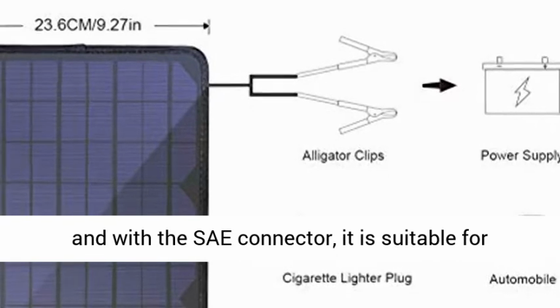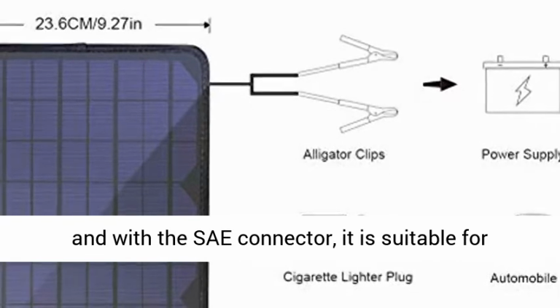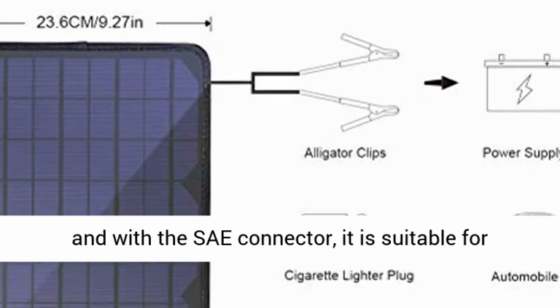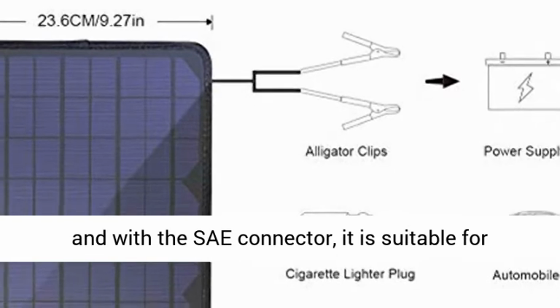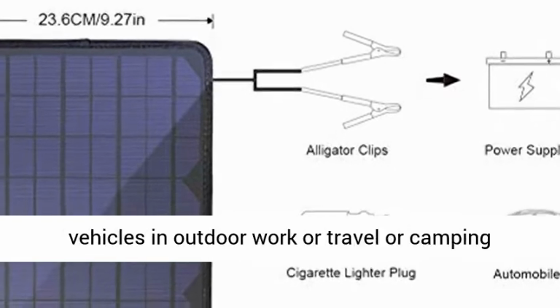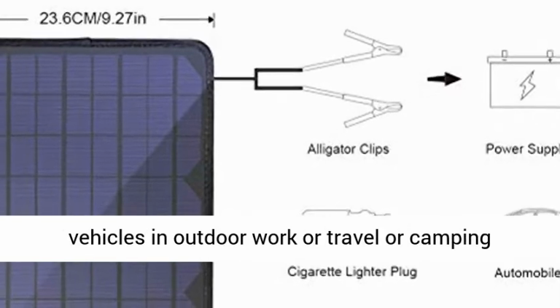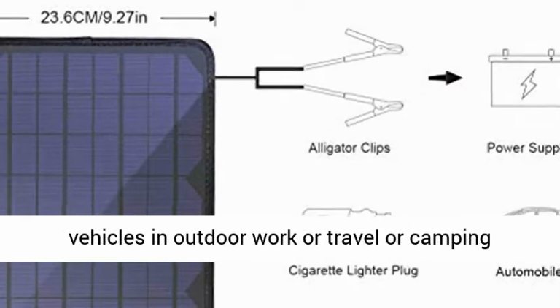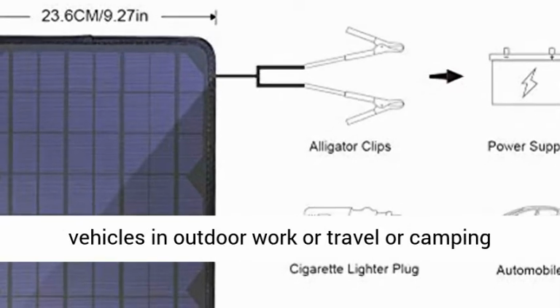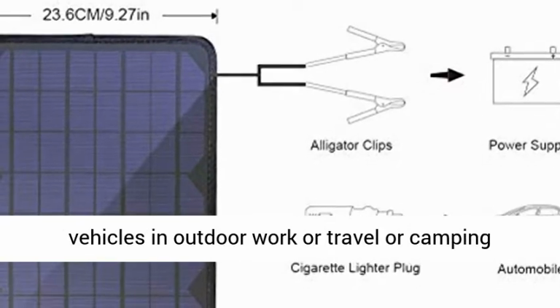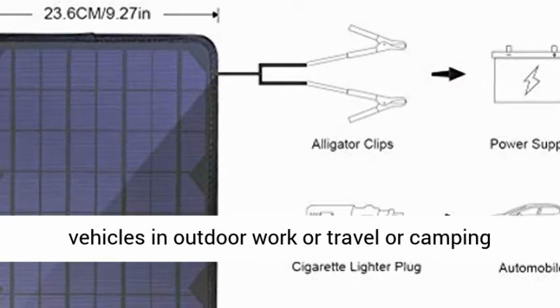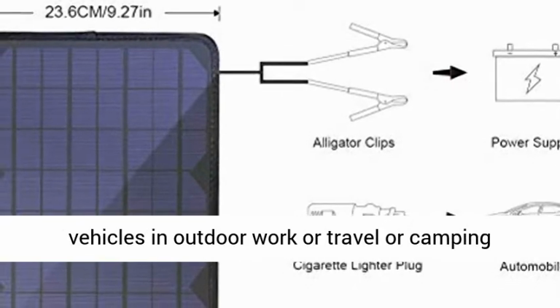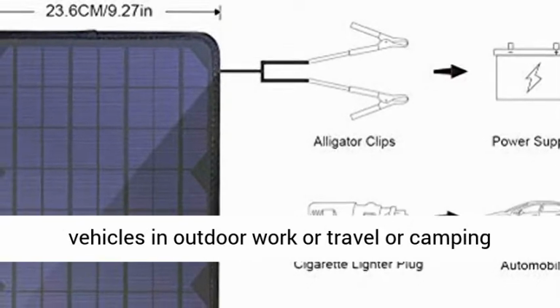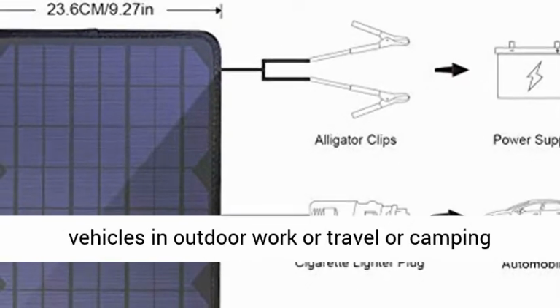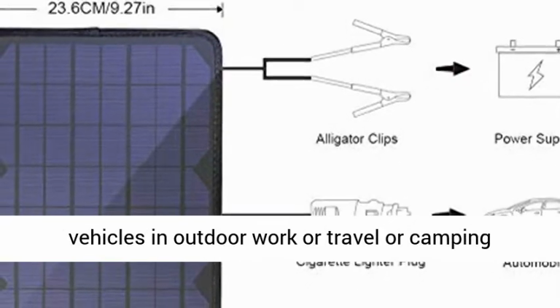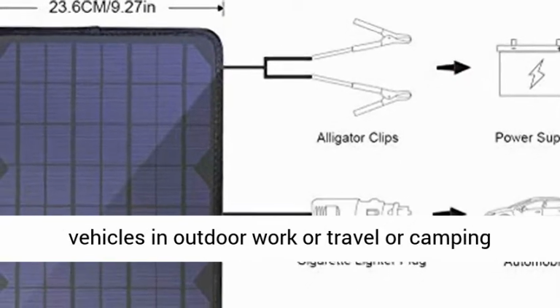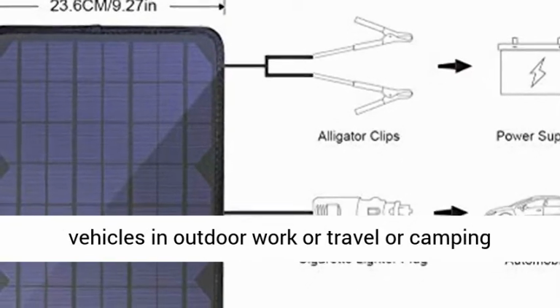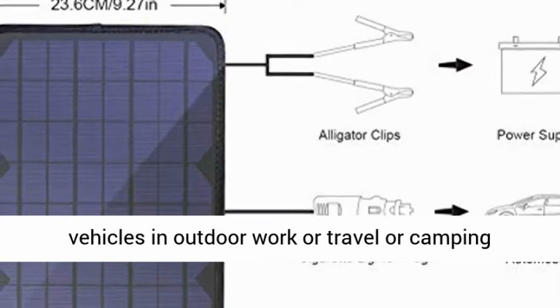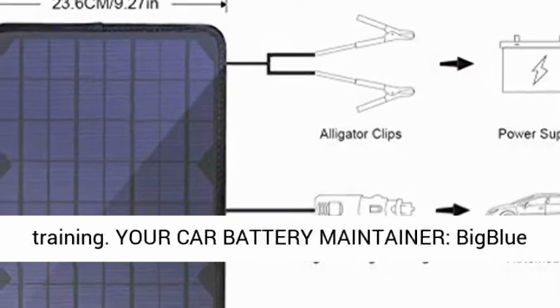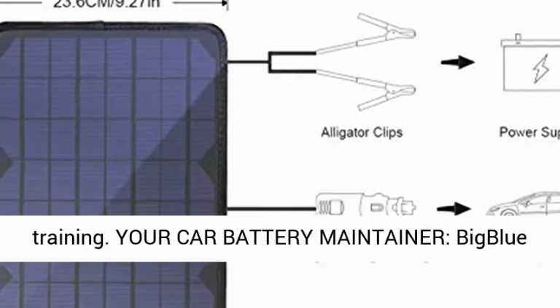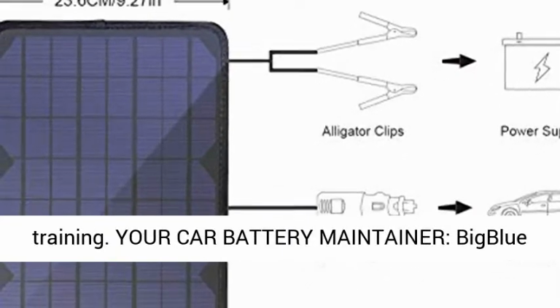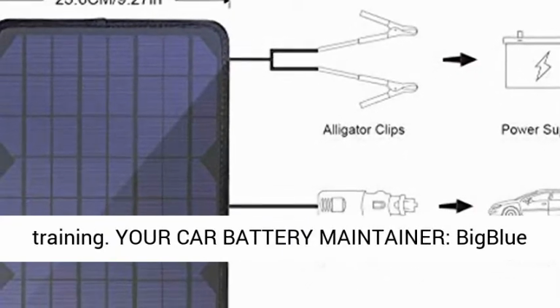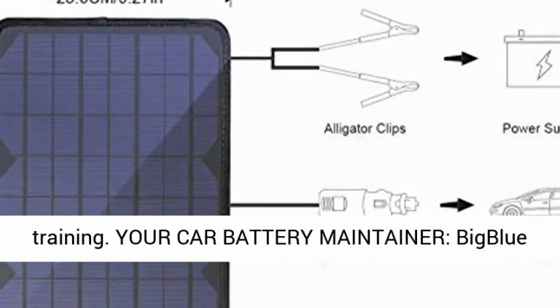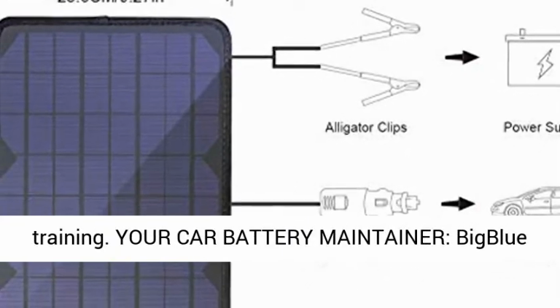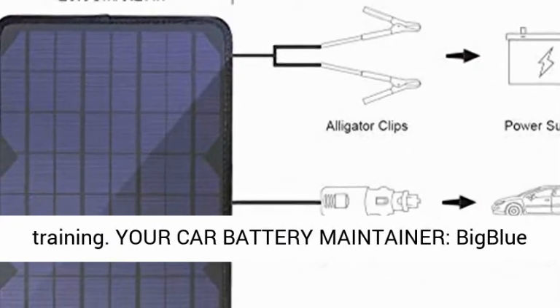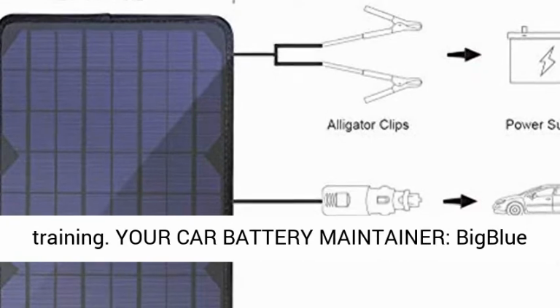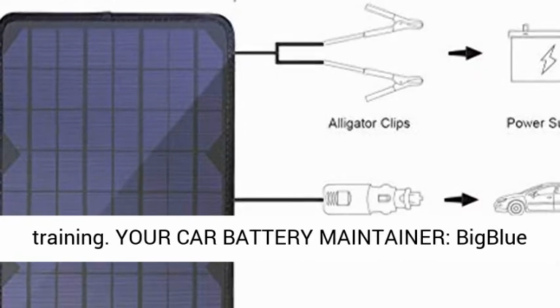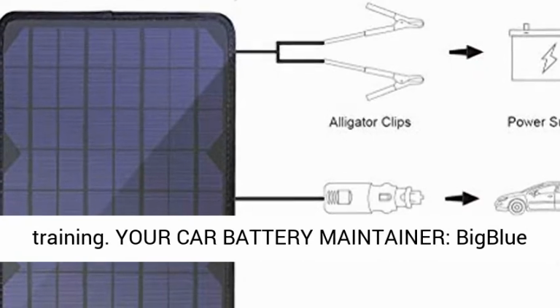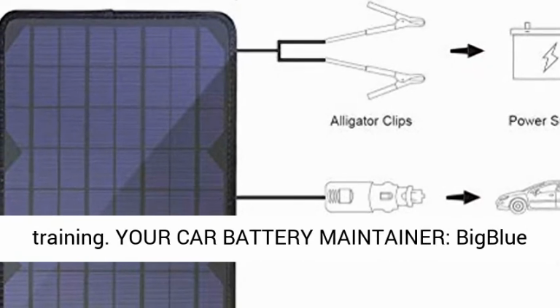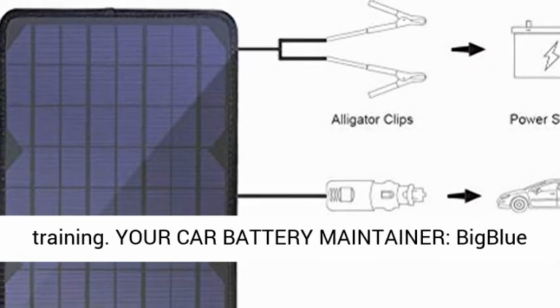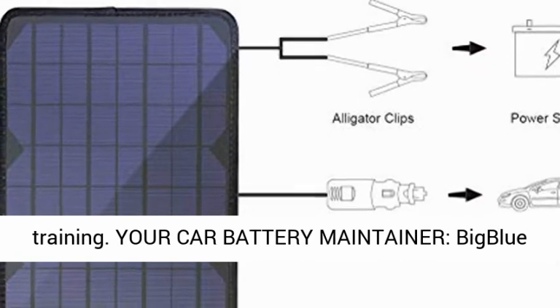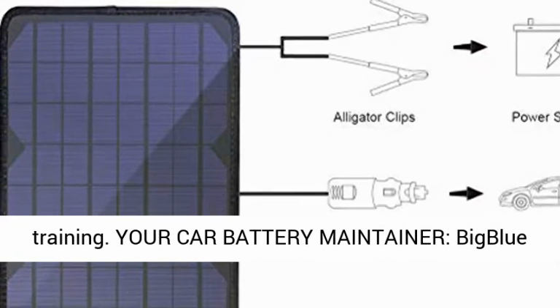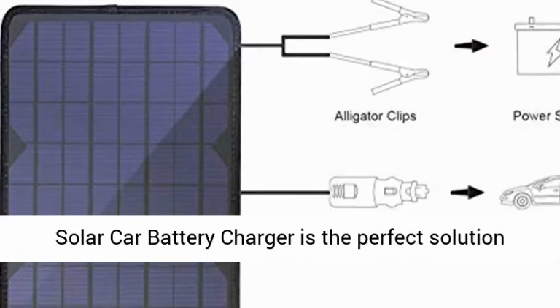With a portable size of 13.19 x 9.29 x 0.2 inches and the SAE connector, it is suitable for vehicles in outdoor work, travel, or camping. Your Car Battery Maintainer.